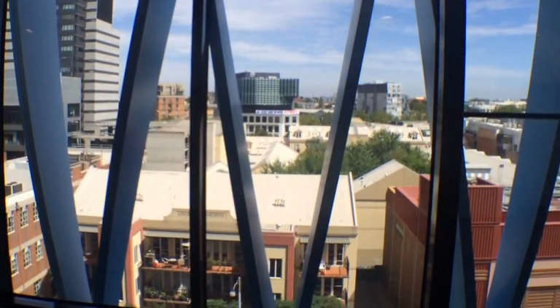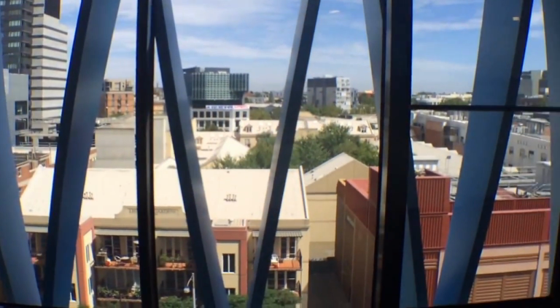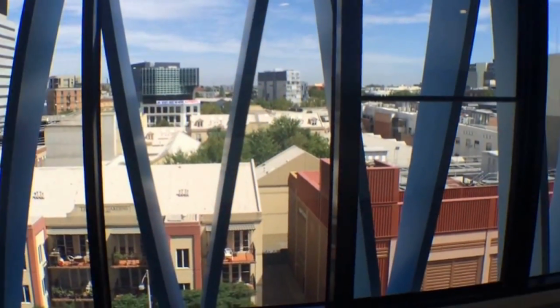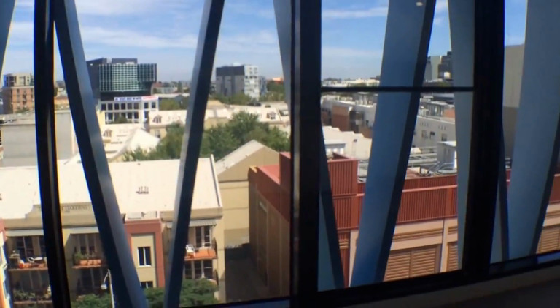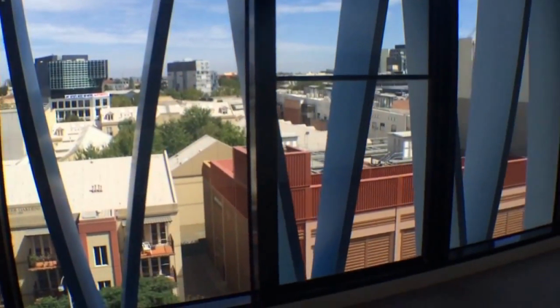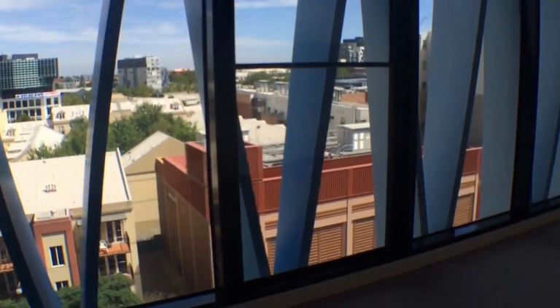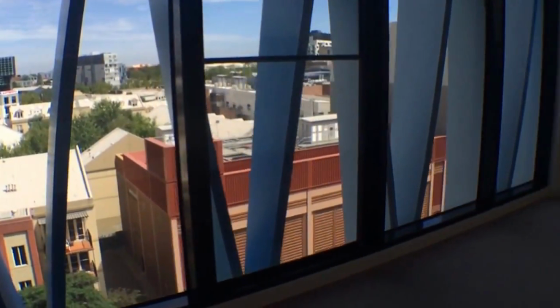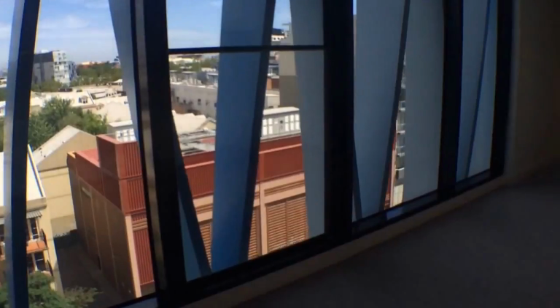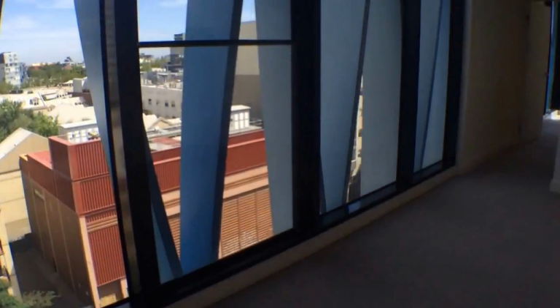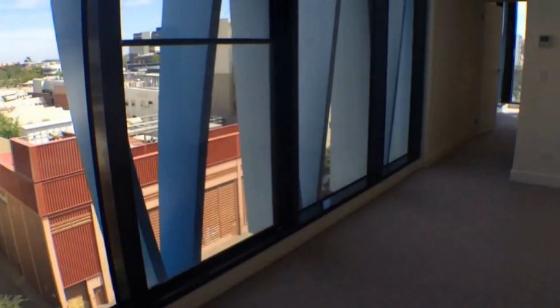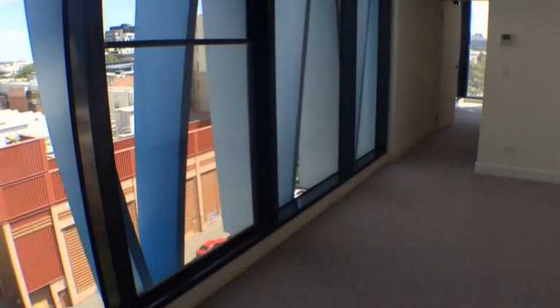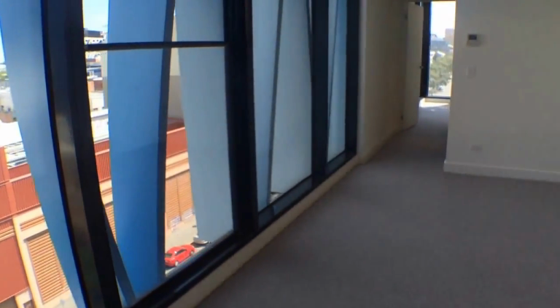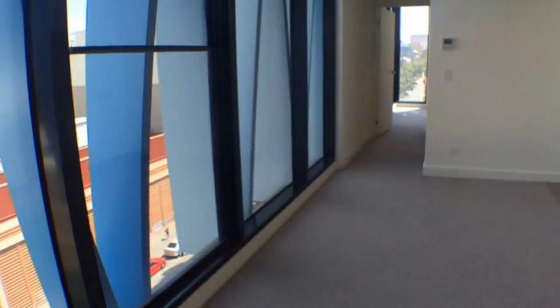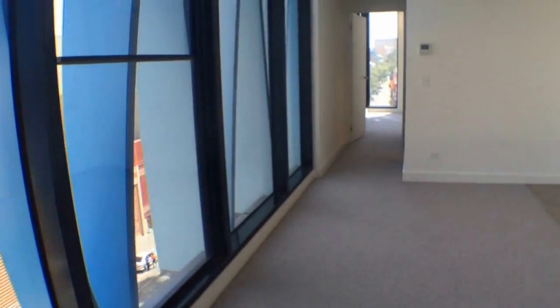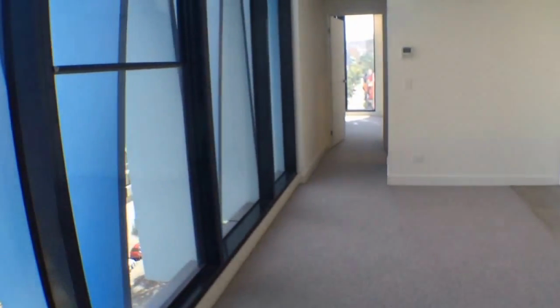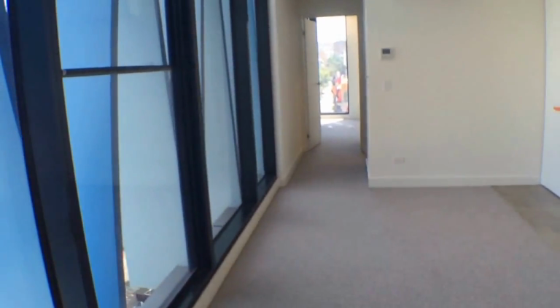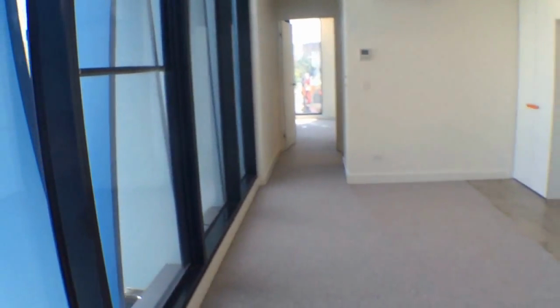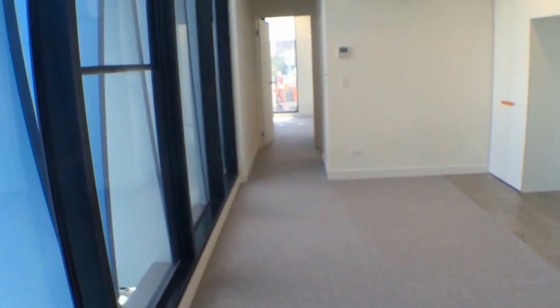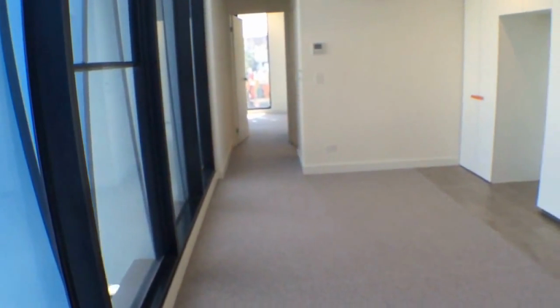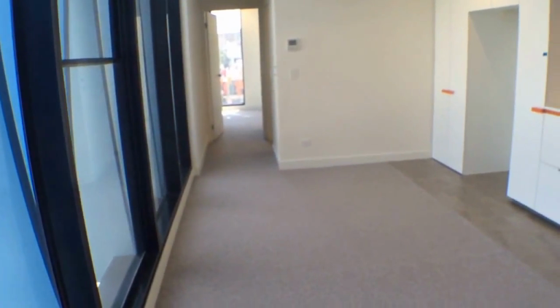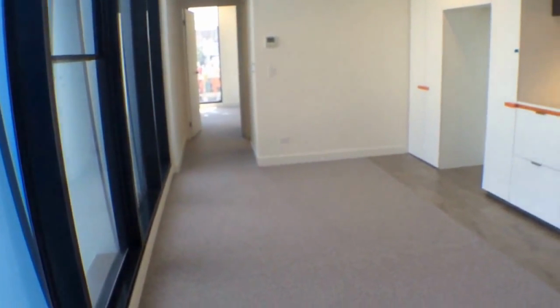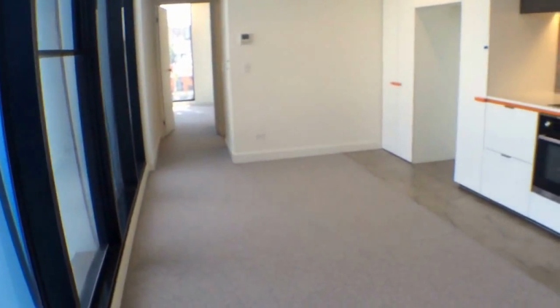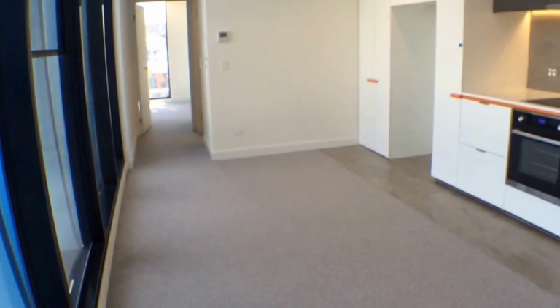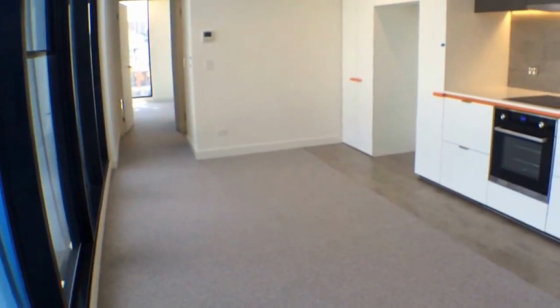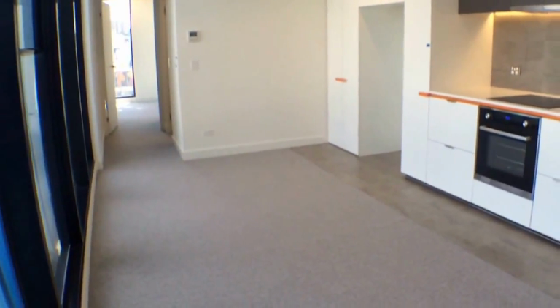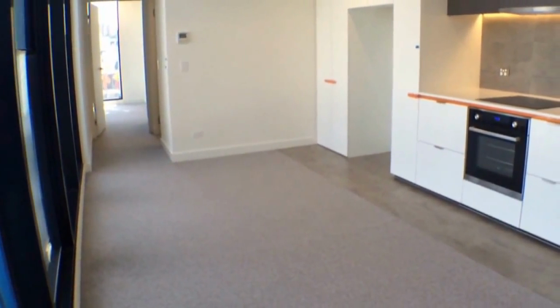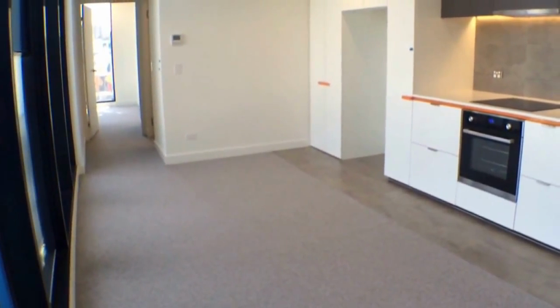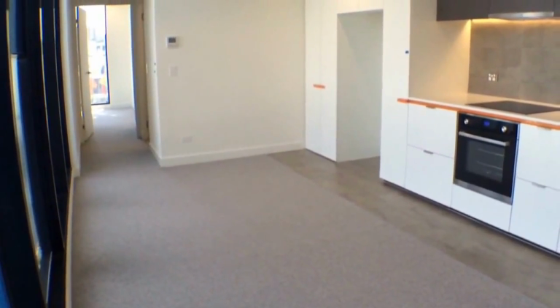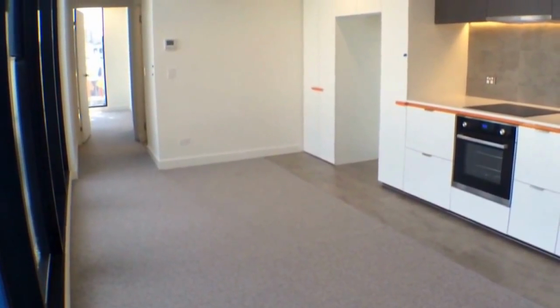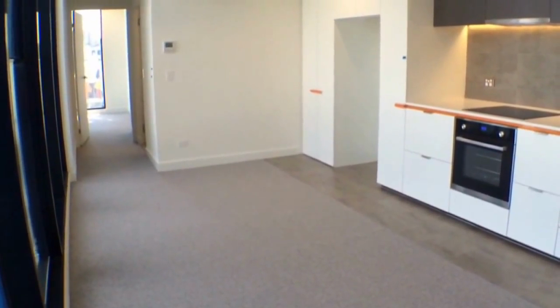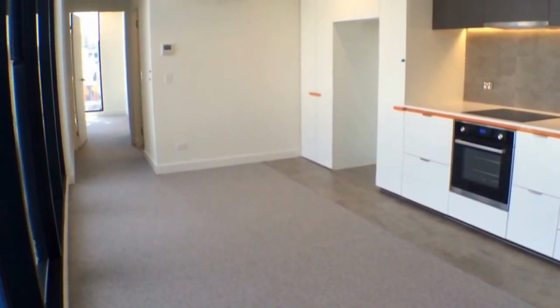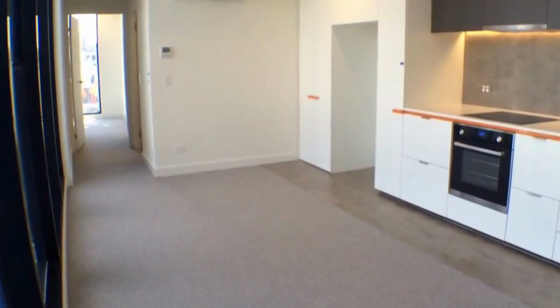If you'd like to book an inspection to see this apartment, please follow the instructions on the ad or contact Melbourne Real Estate. Thank you.